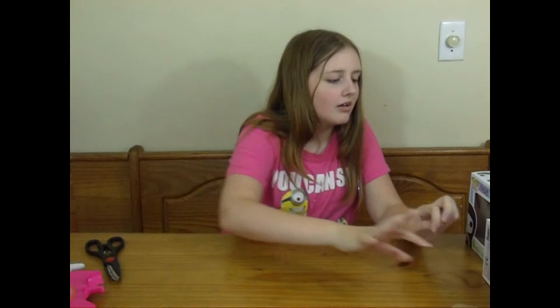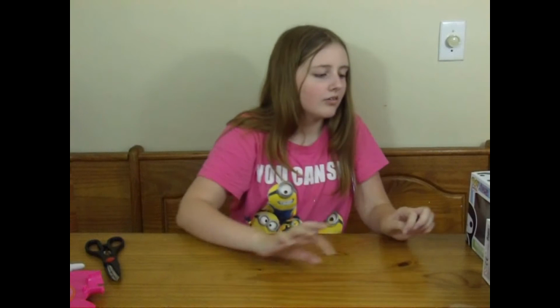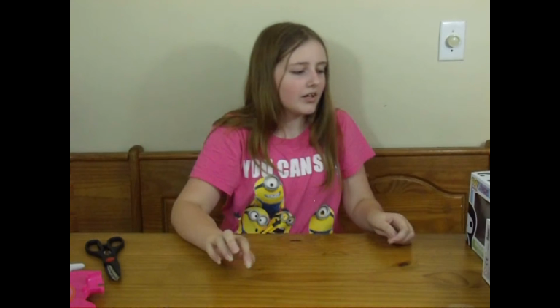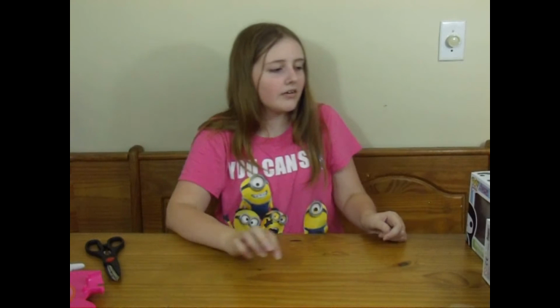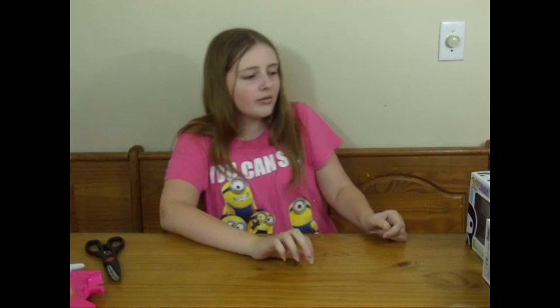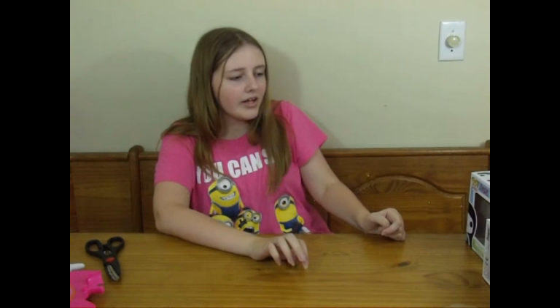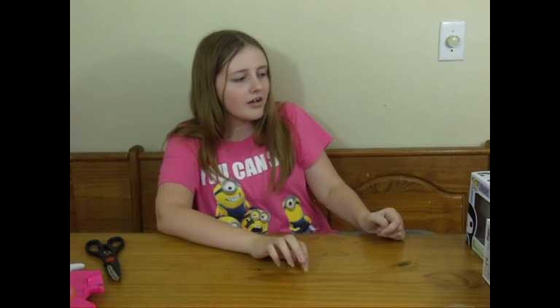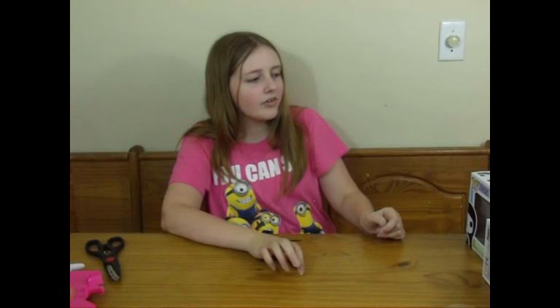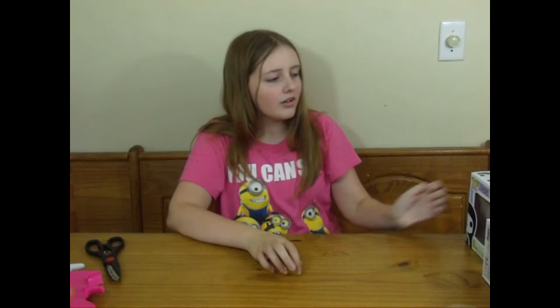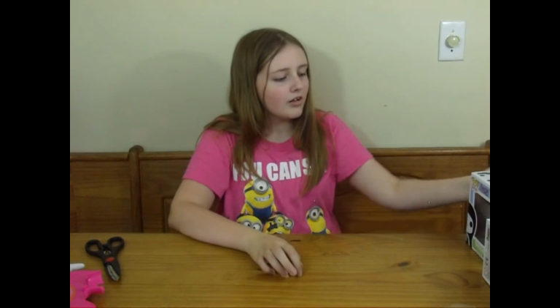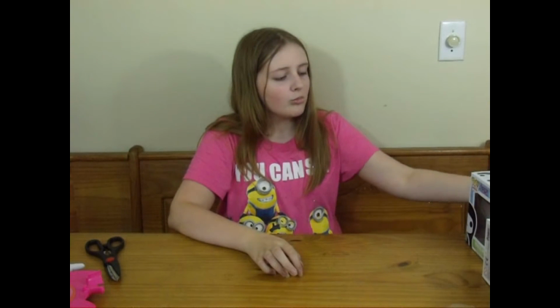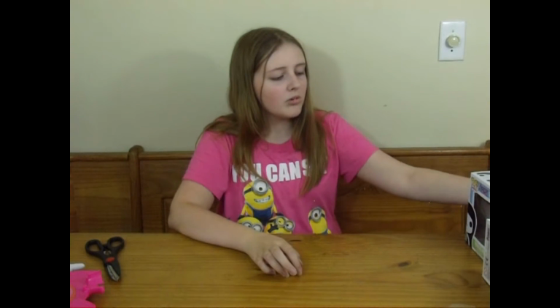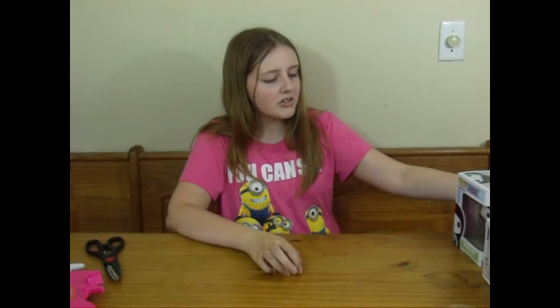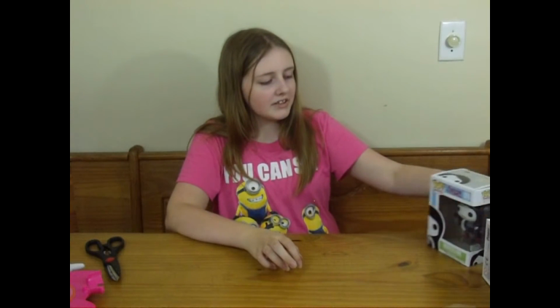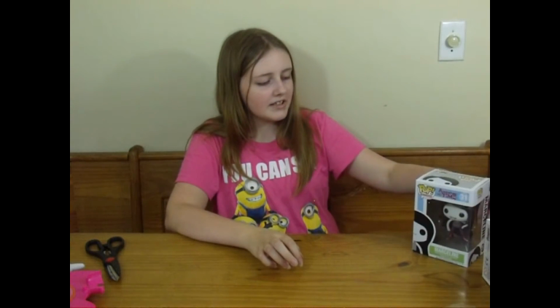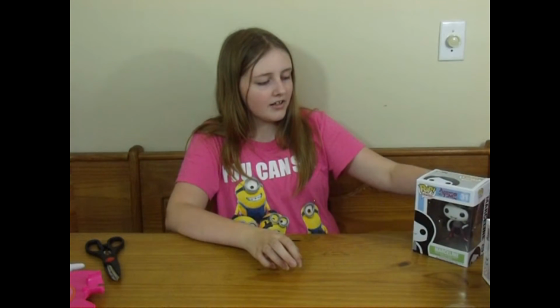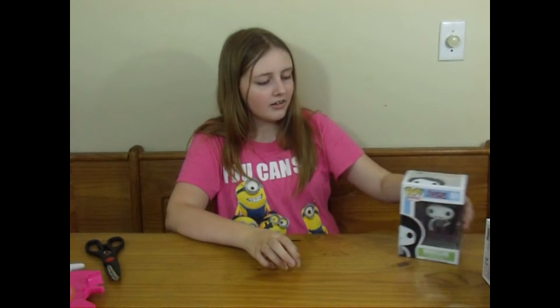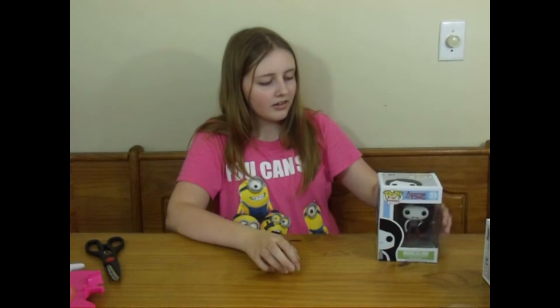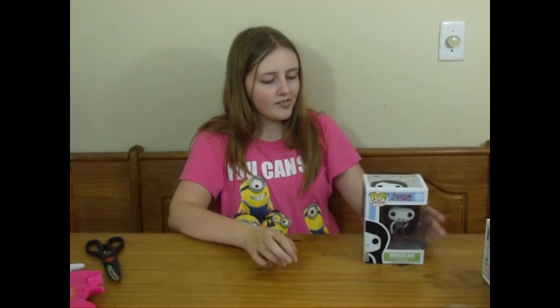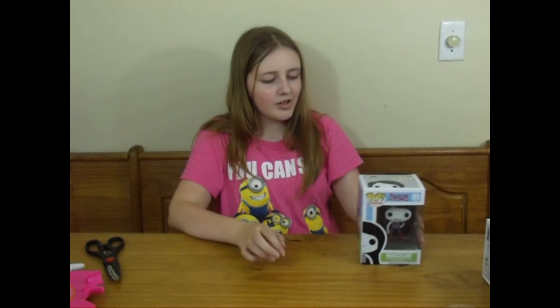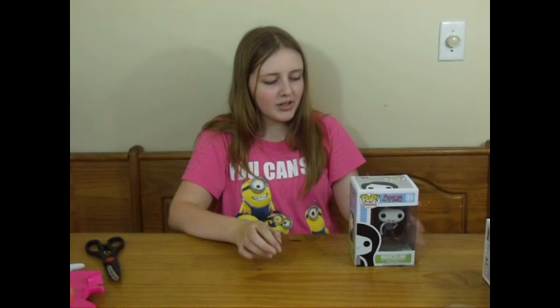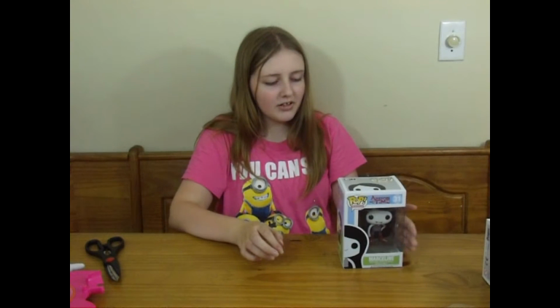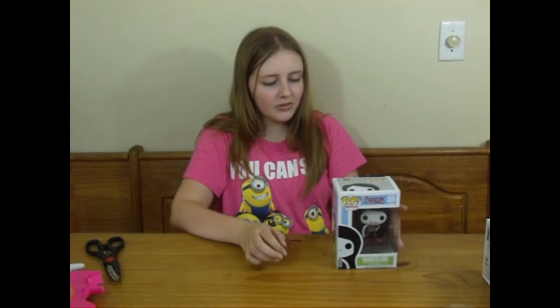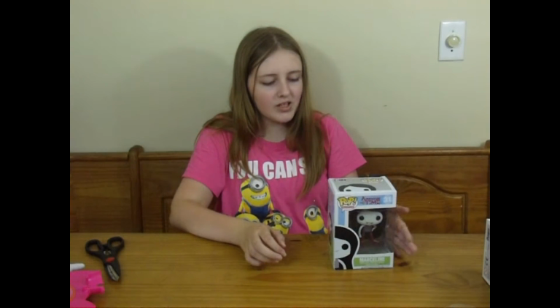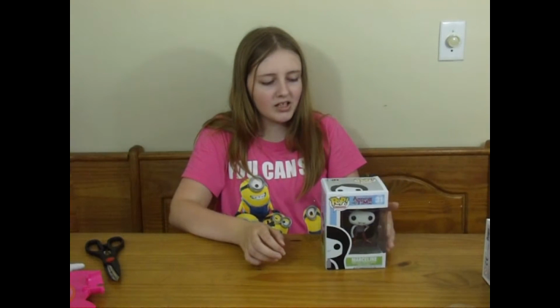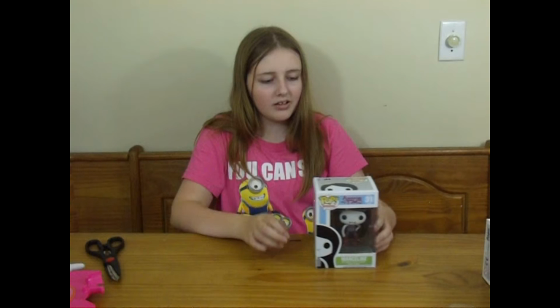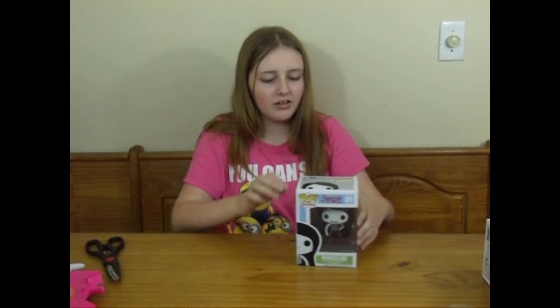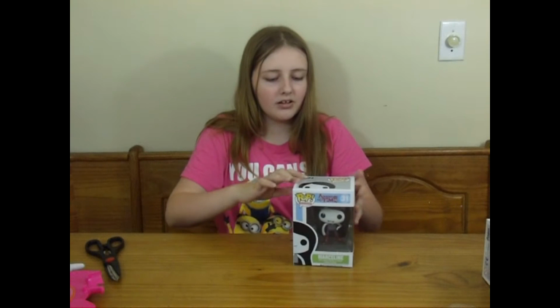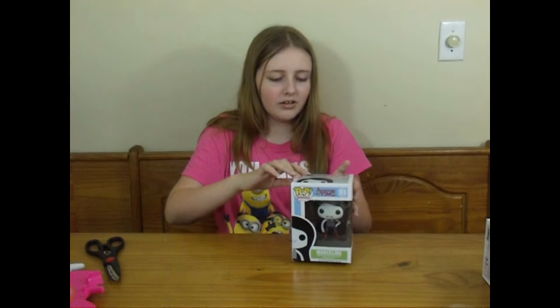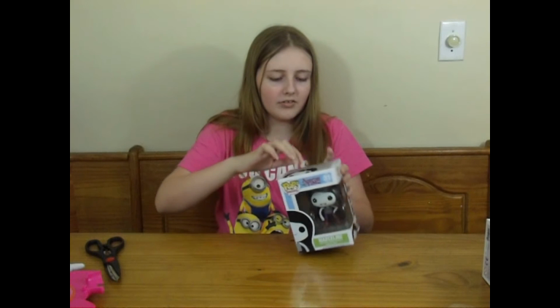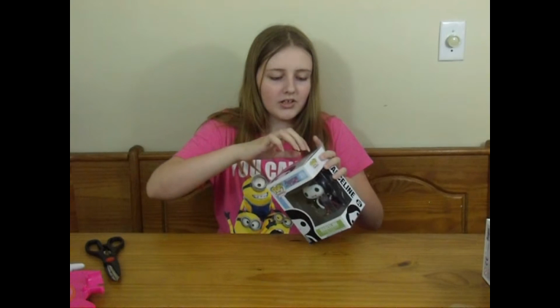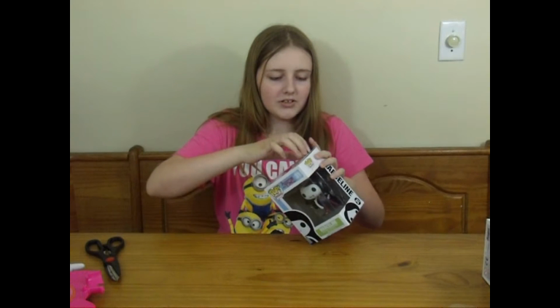Finally, we have Marceline the Vampire Queen.